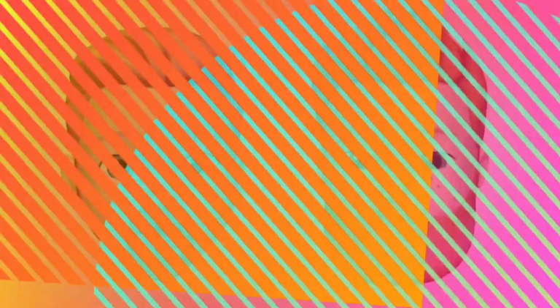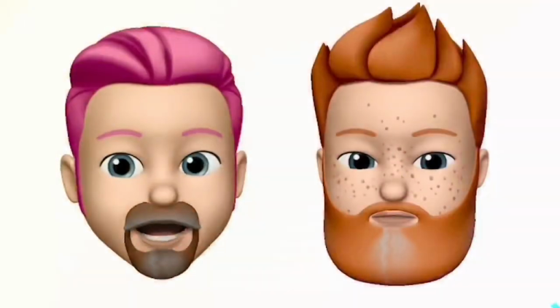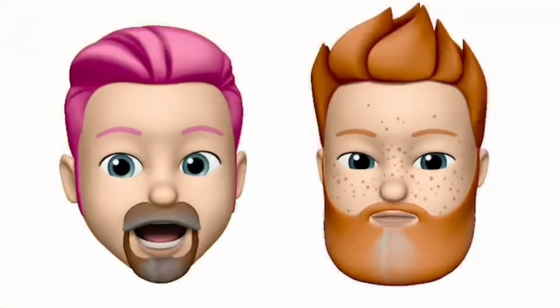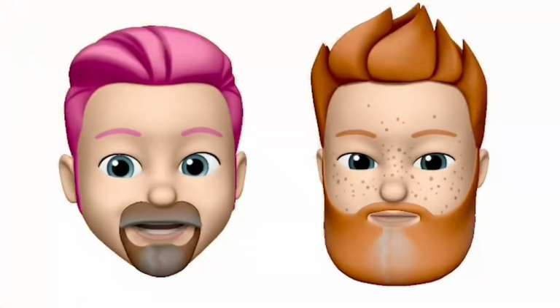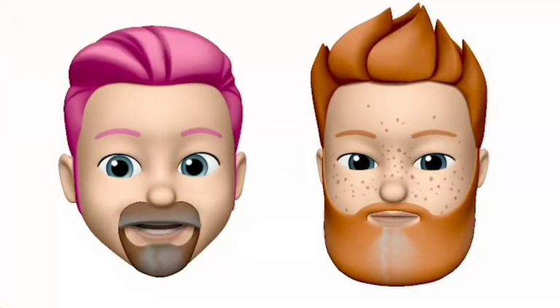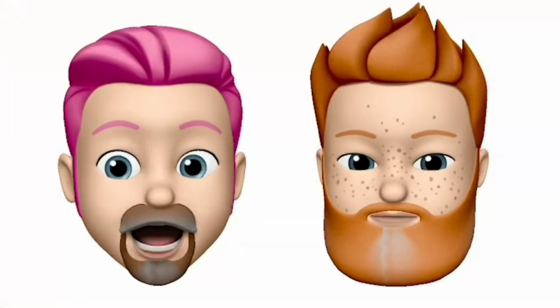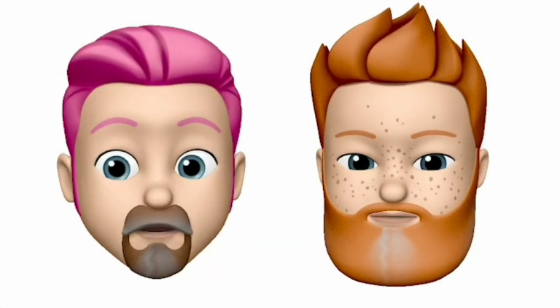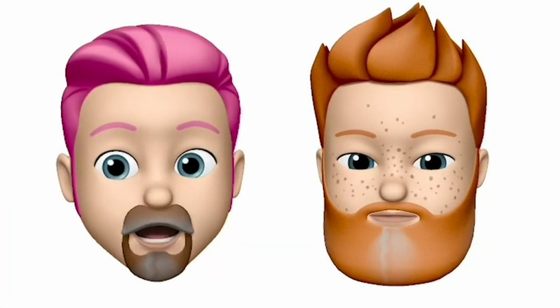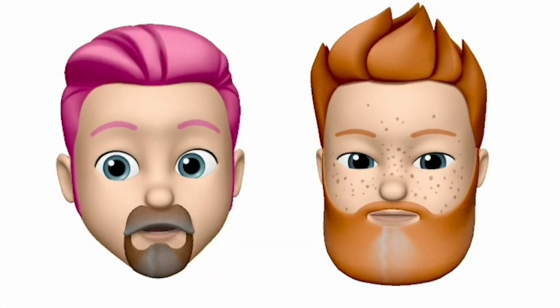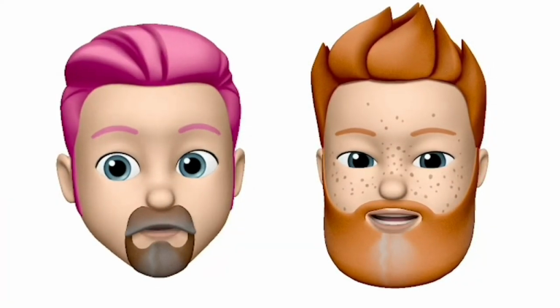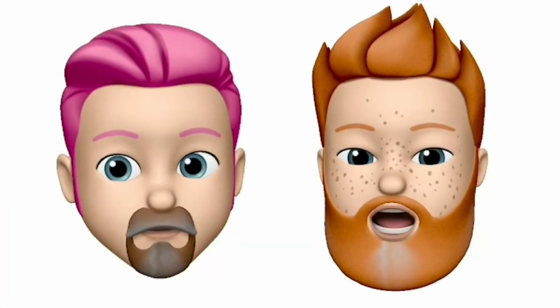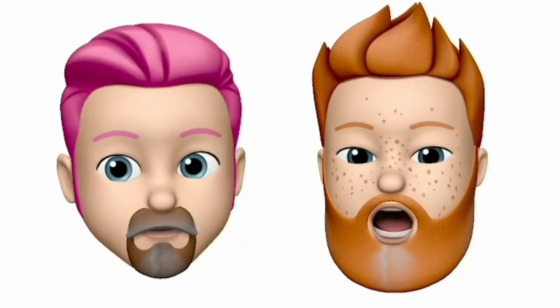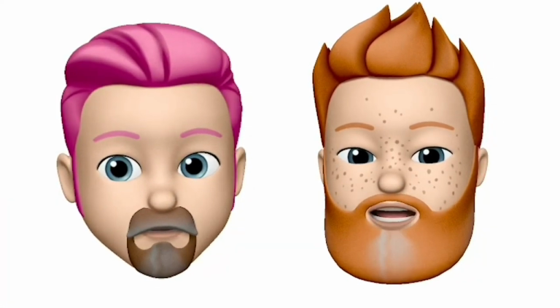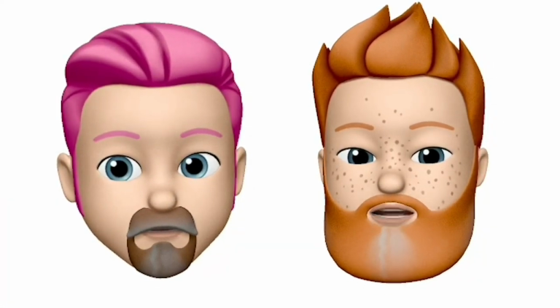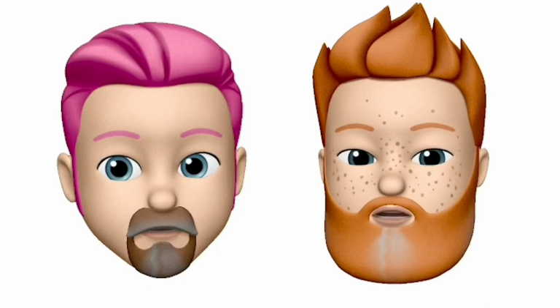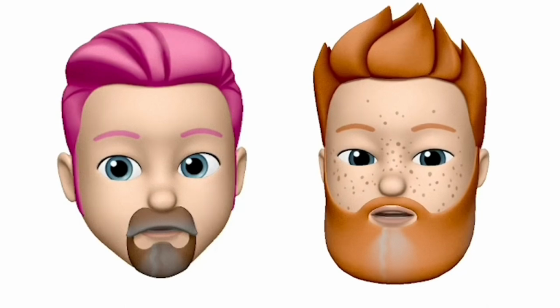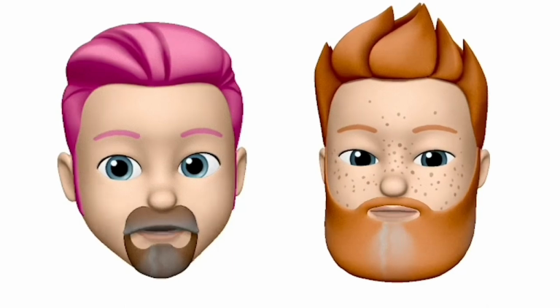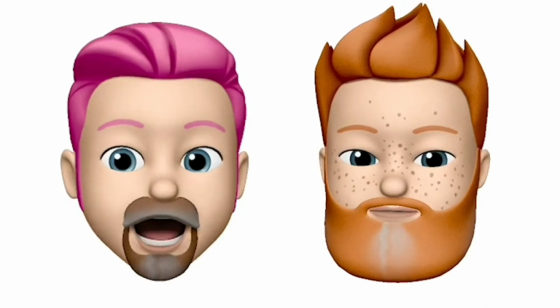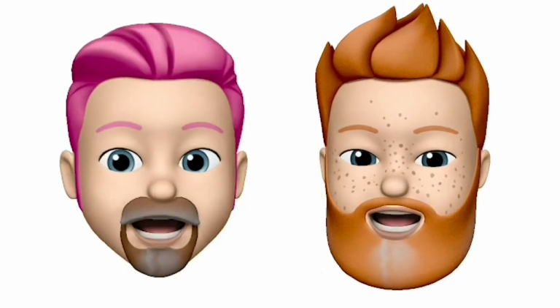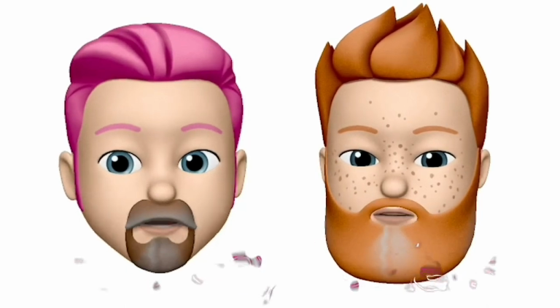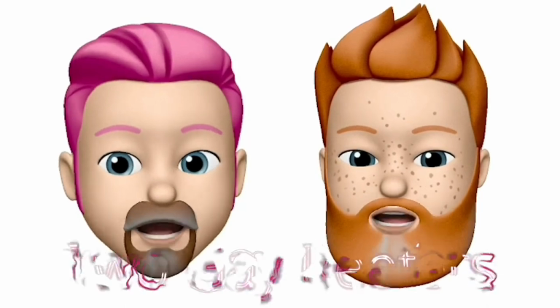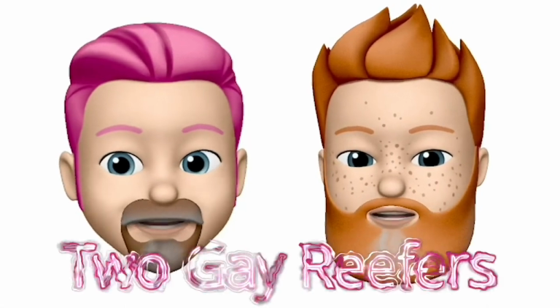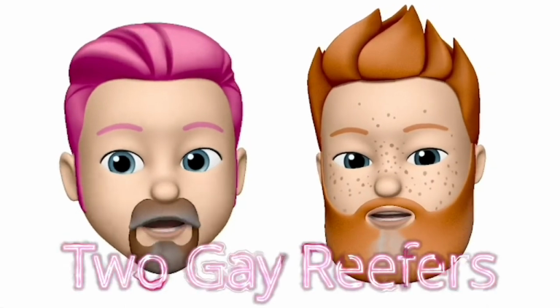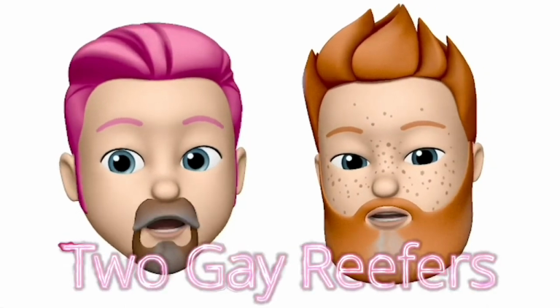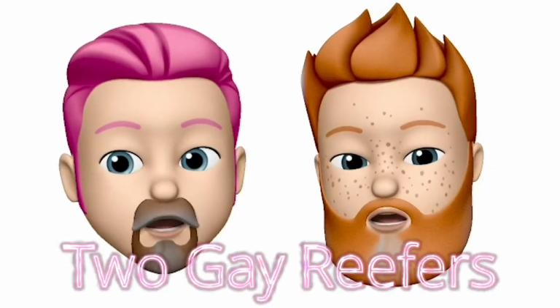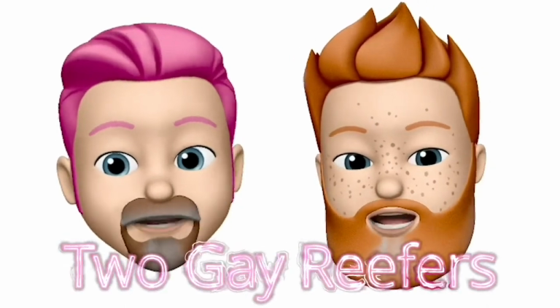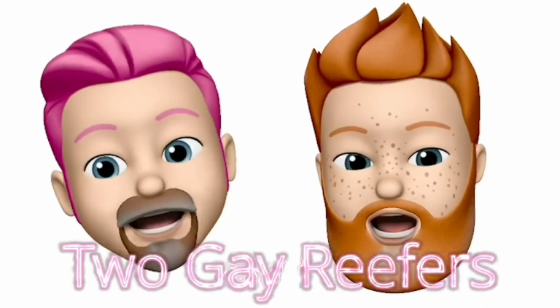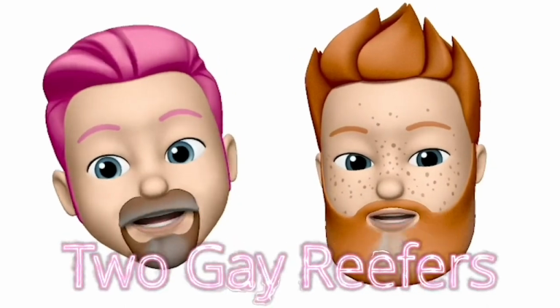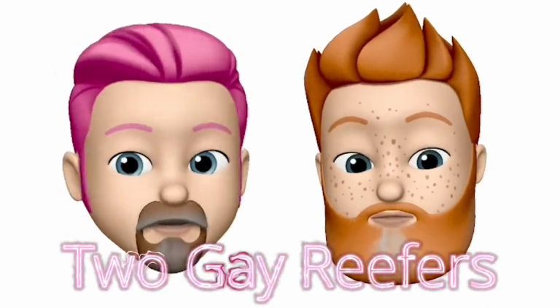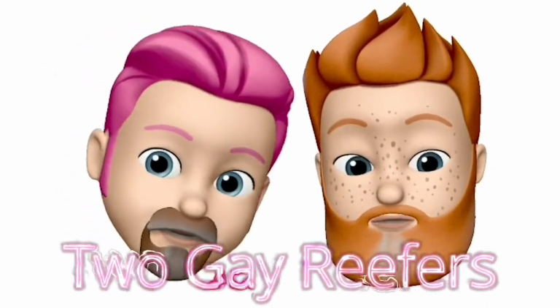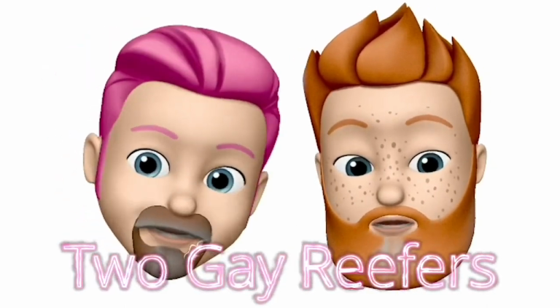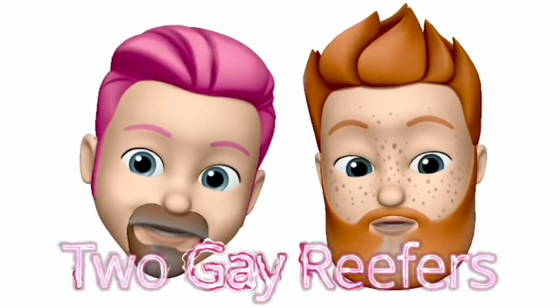Hi, I'm Darren. Hi, I'm Gordon. And we're the Two Gay Reefers.